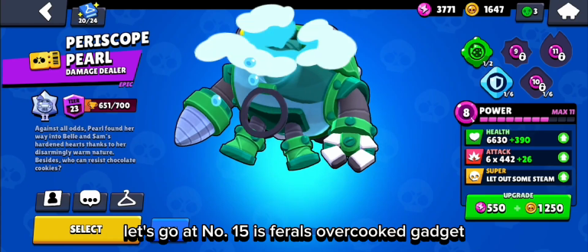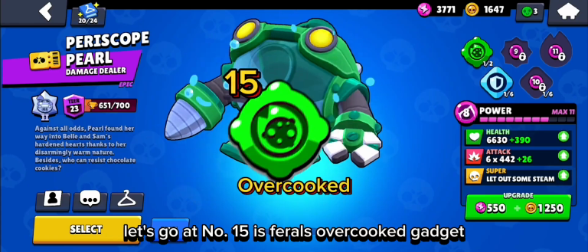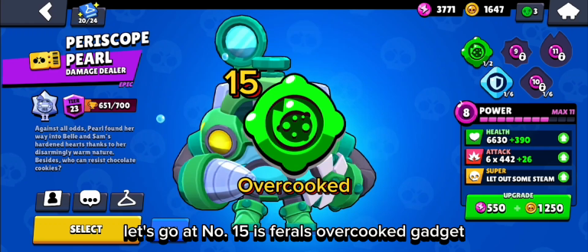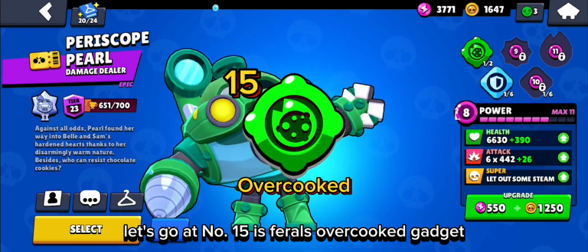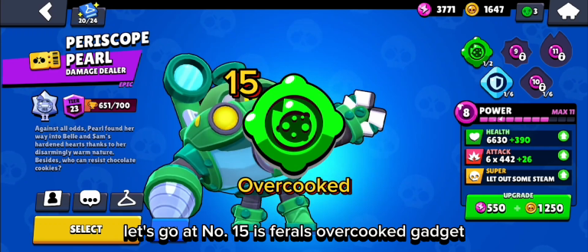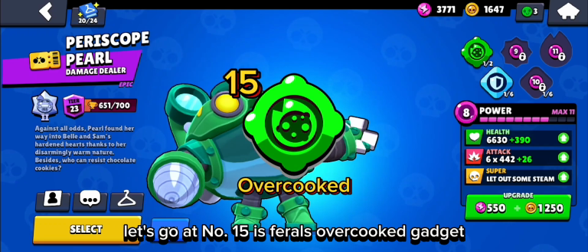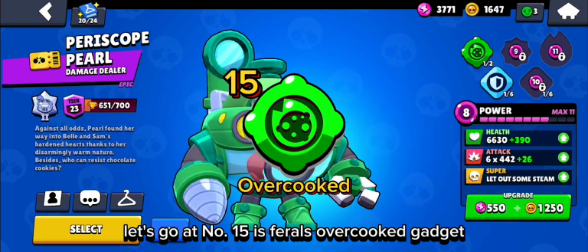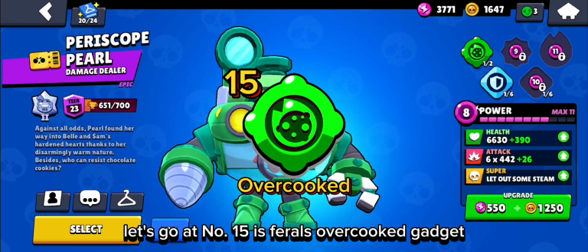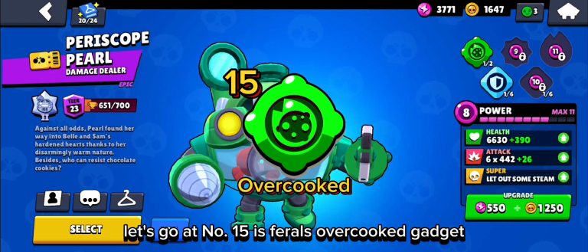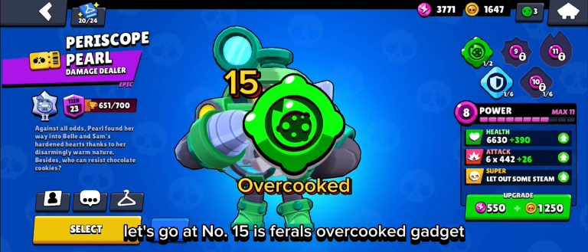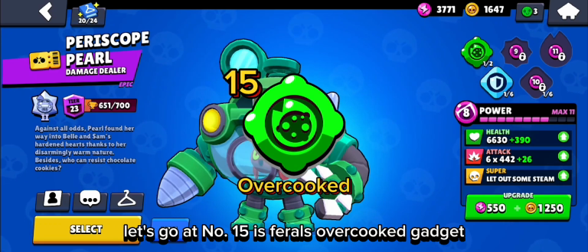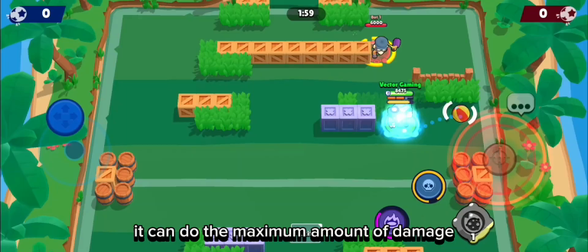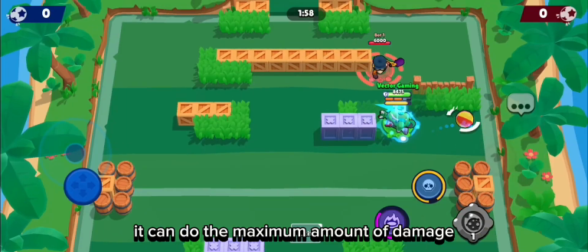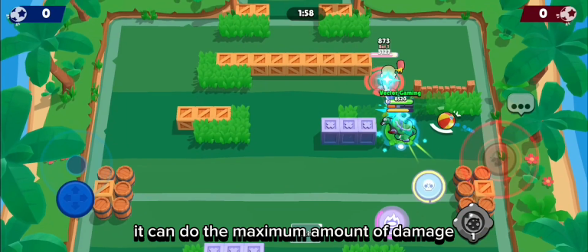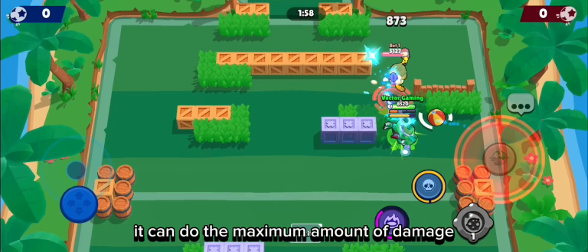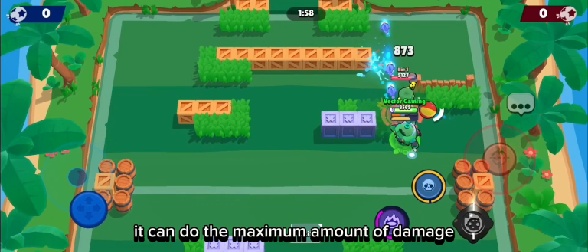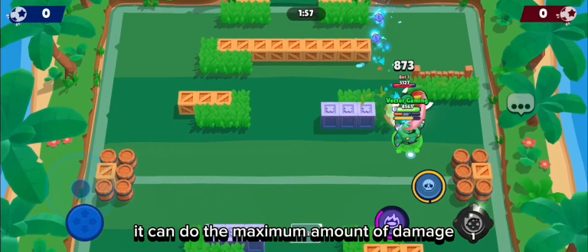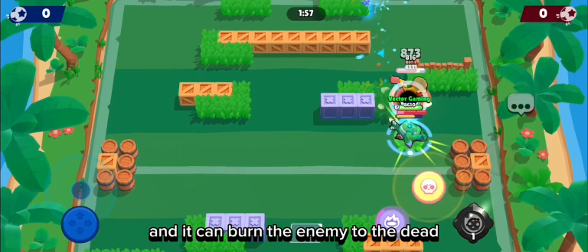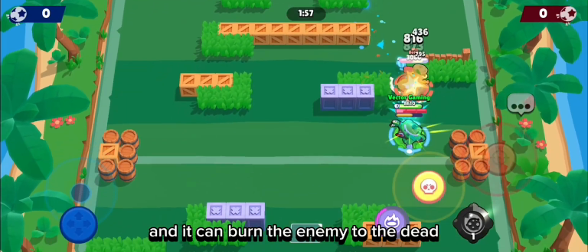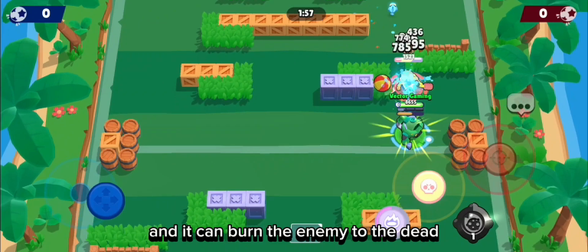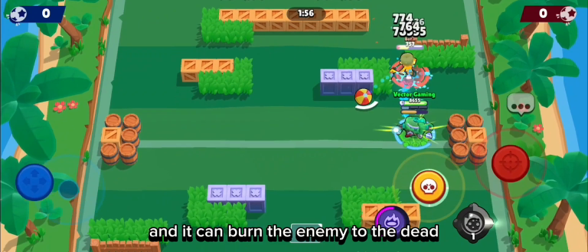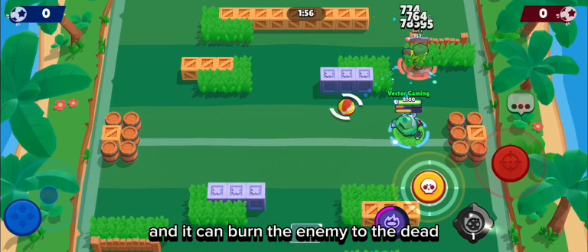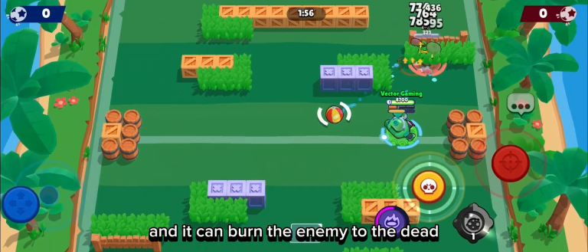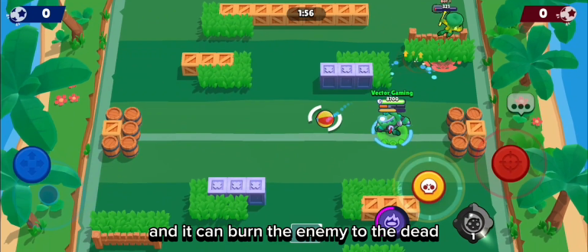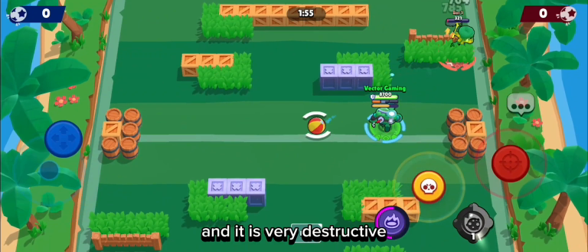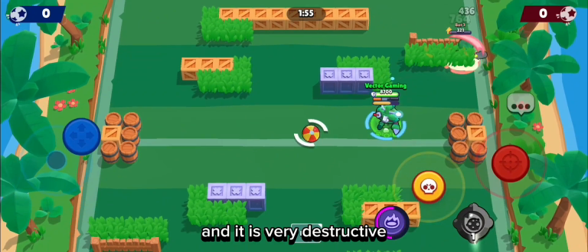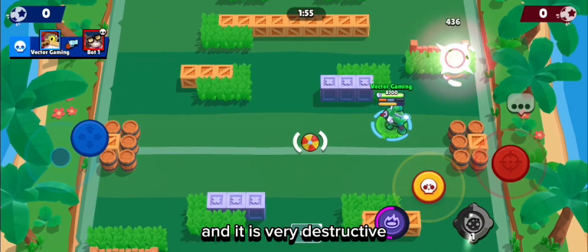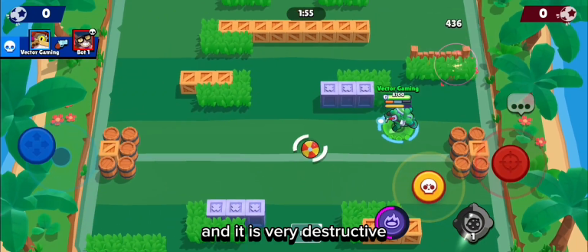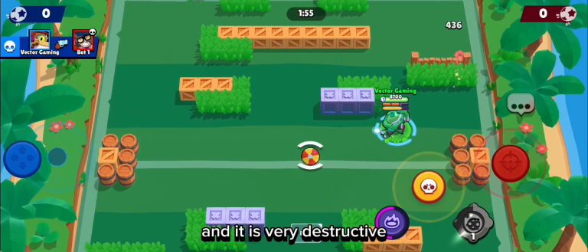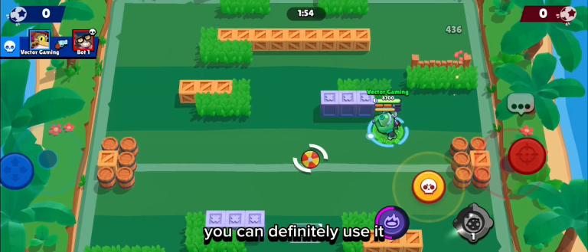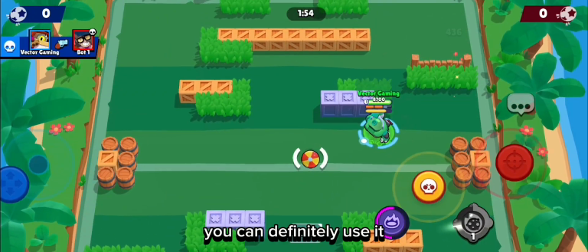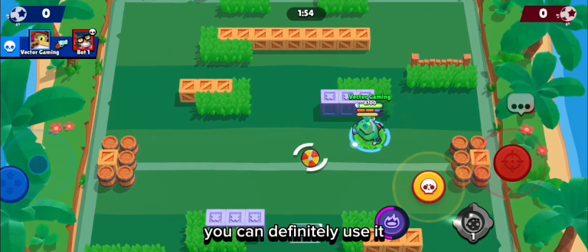At number 15 is Peril's Overcooked Gadget. It can deal a massive amount of damage and it can burn the enemy to death. It is very destructive — you can definitely use it.